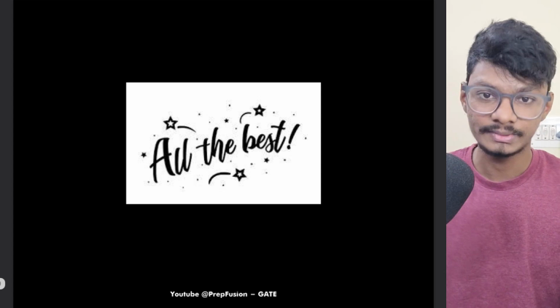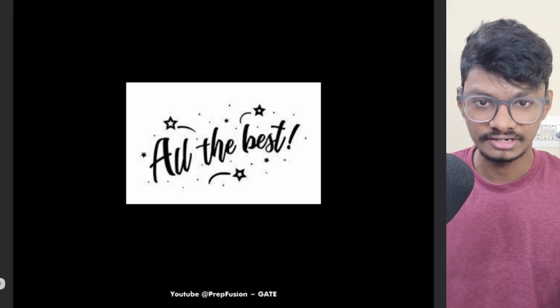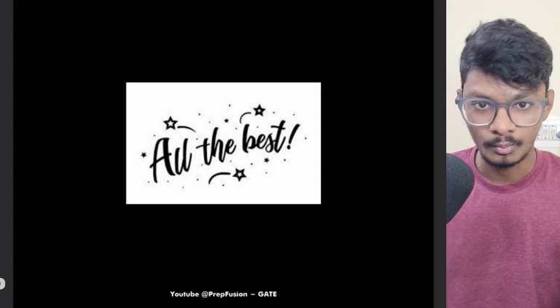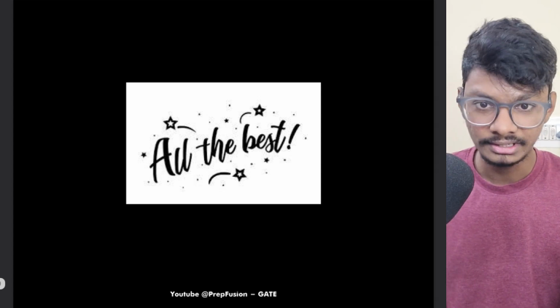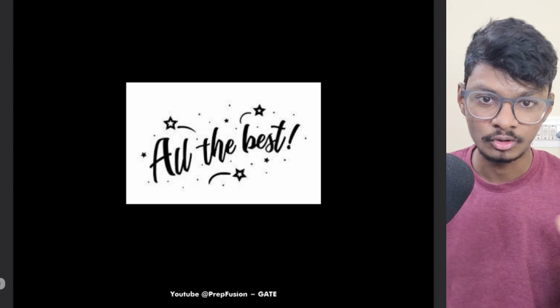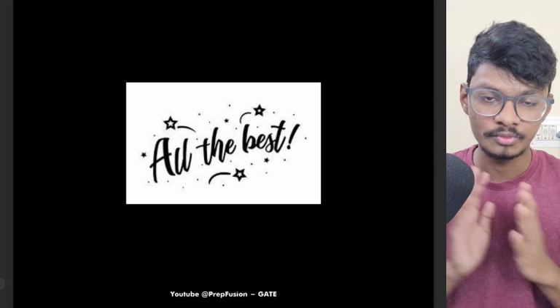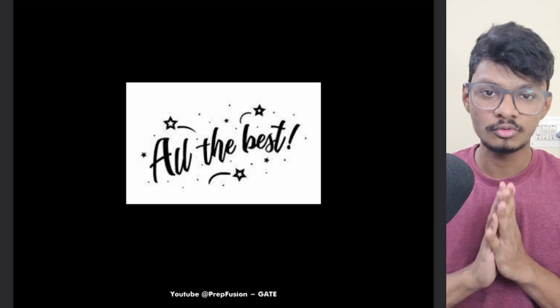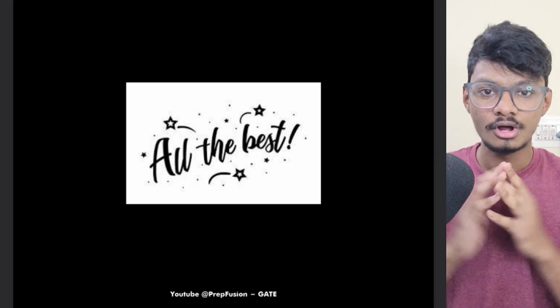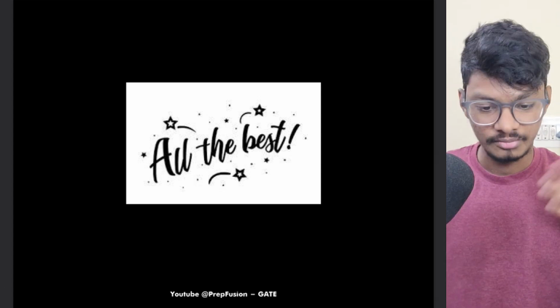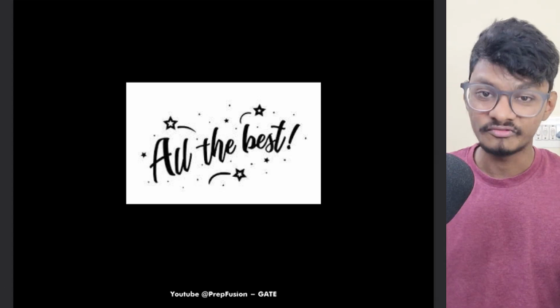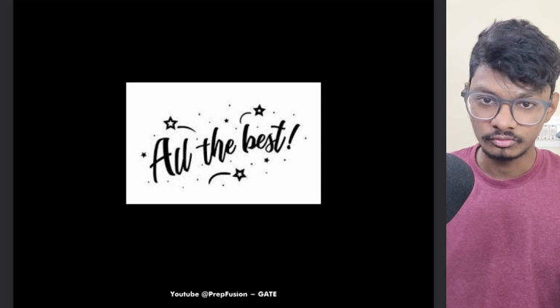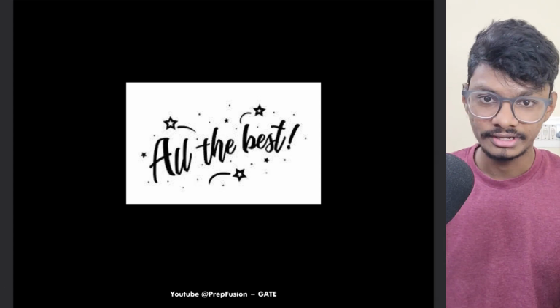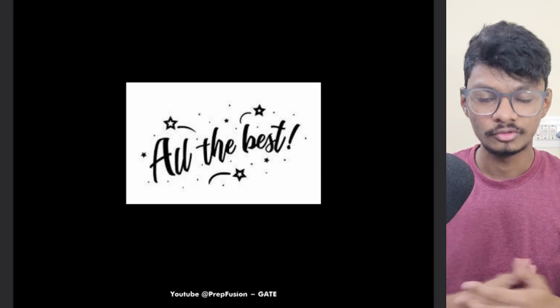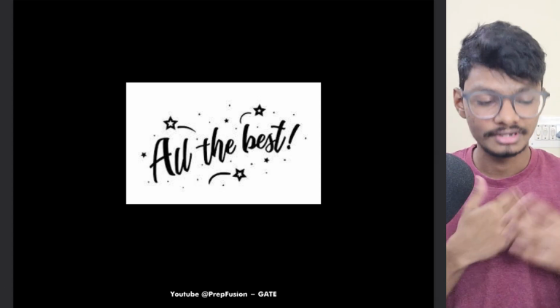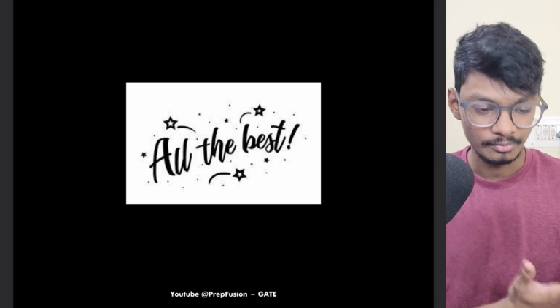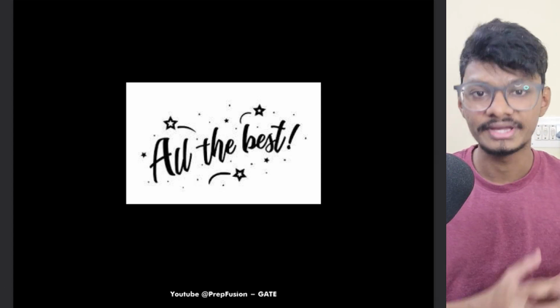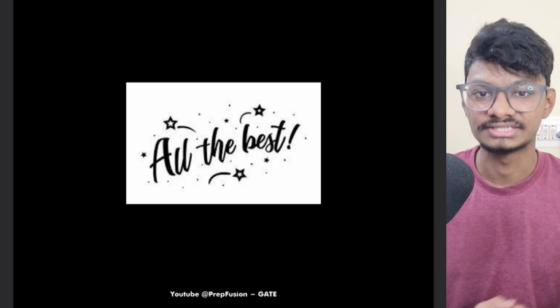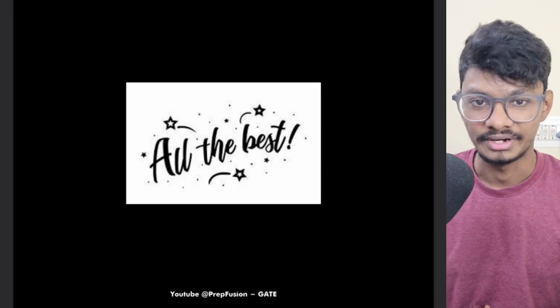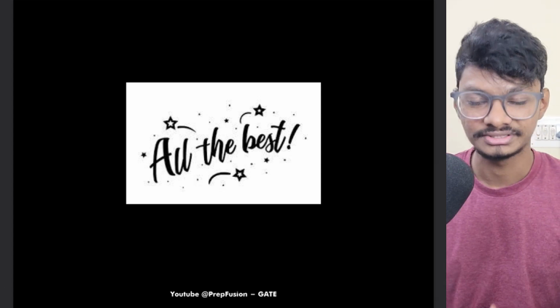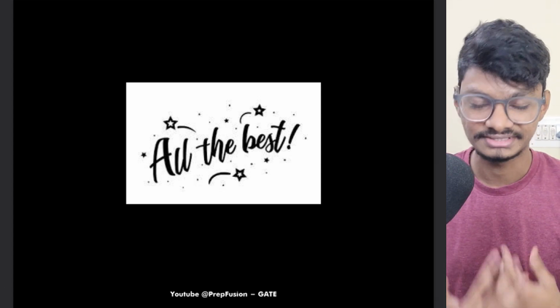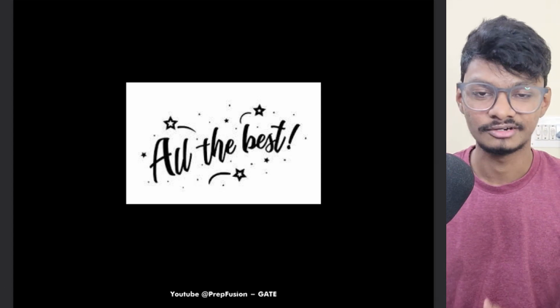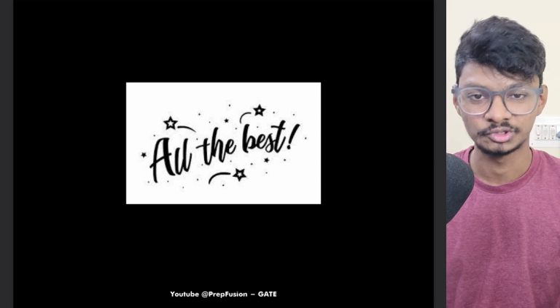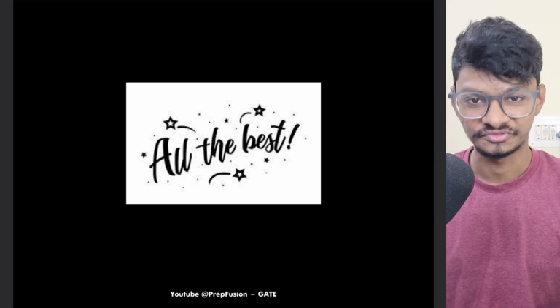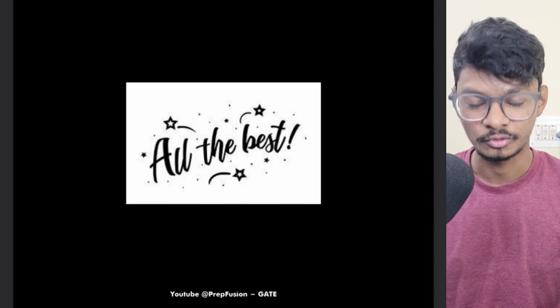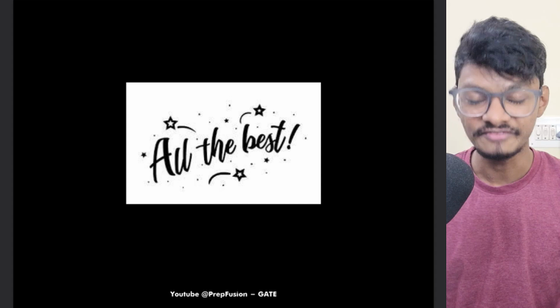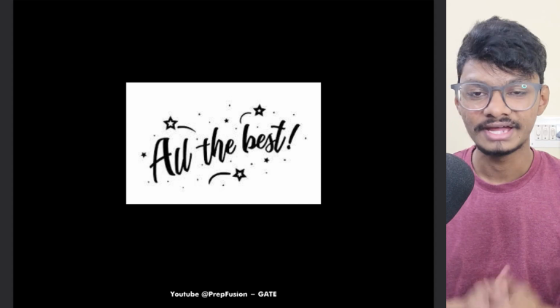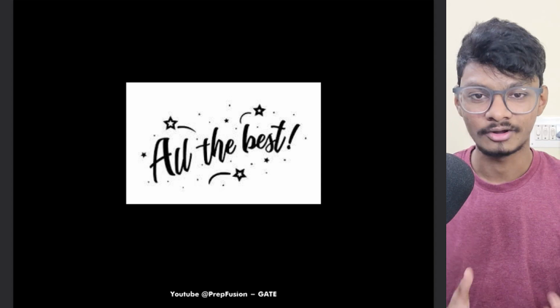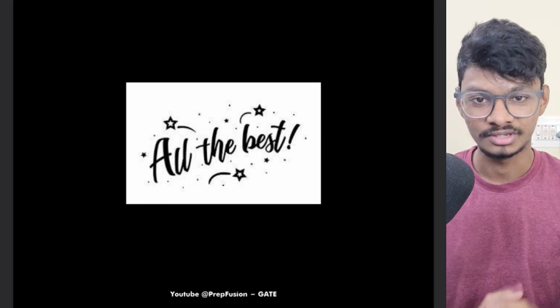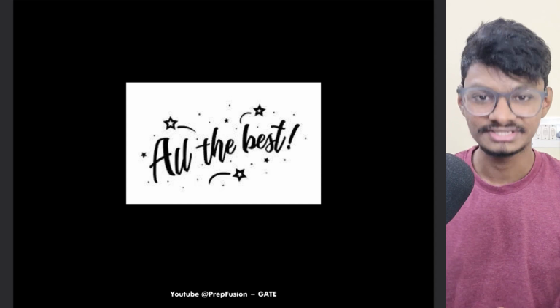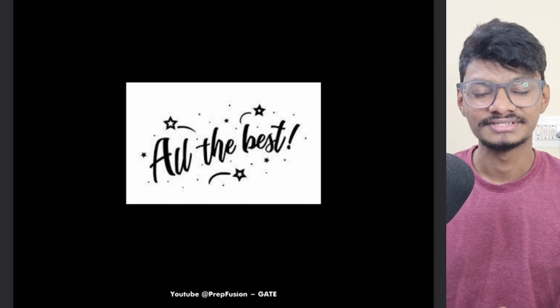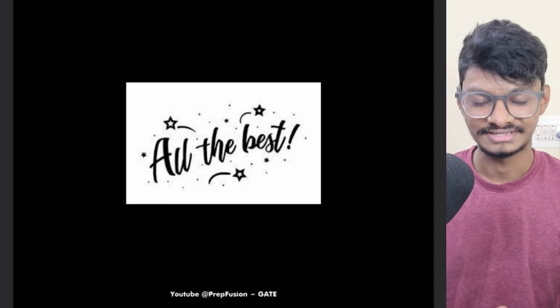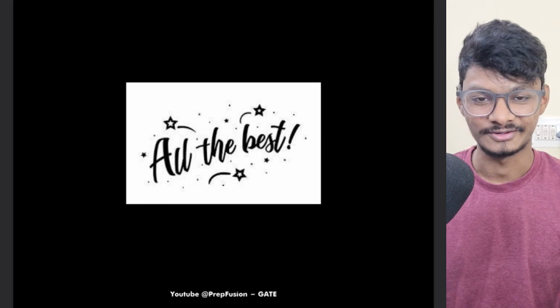I'll link you to the launch video of our Engineering Mathematics and Aptitude course where all the information is given. I hope you perform very well in your upcoming examination — GATE 2025. All the best, thank you.